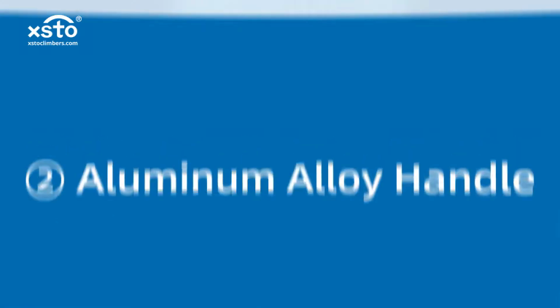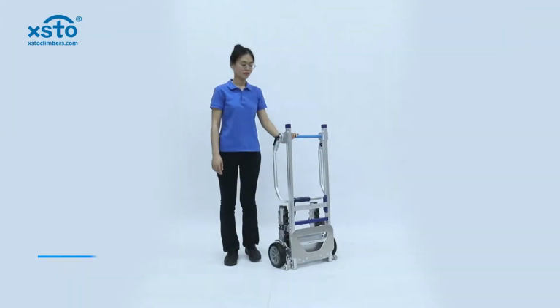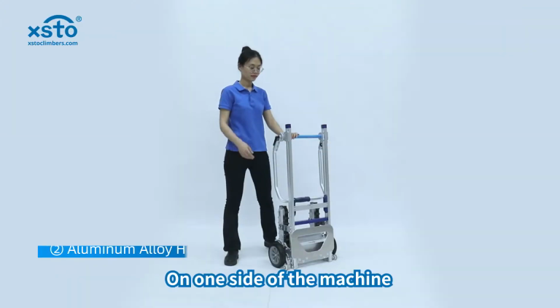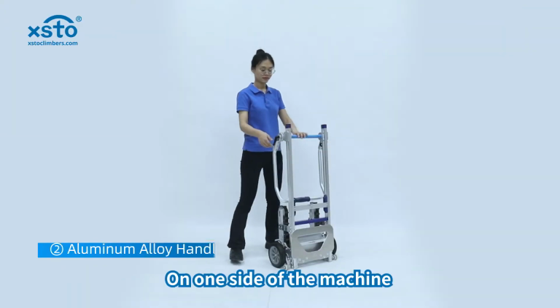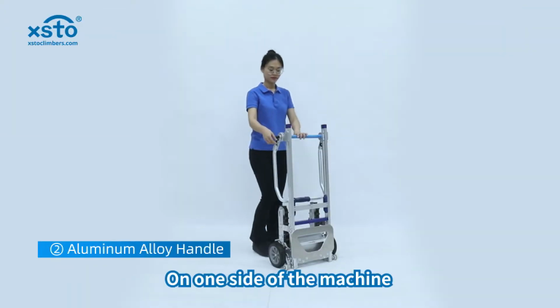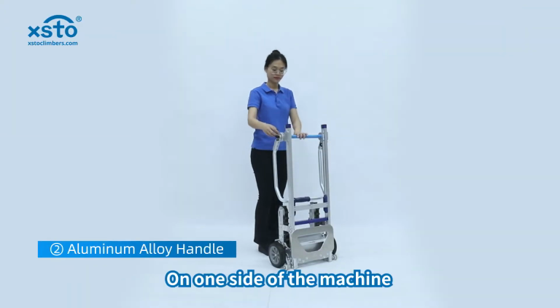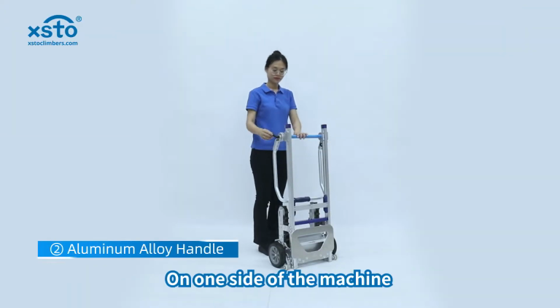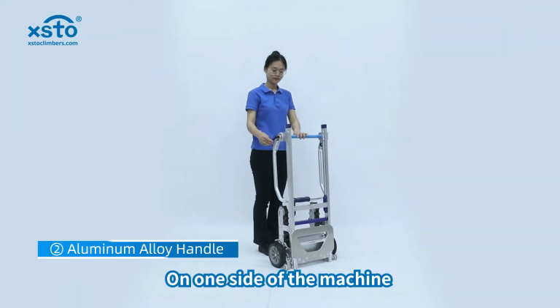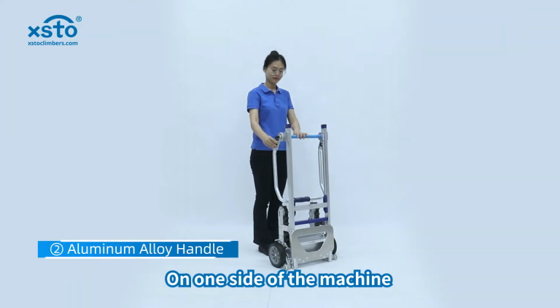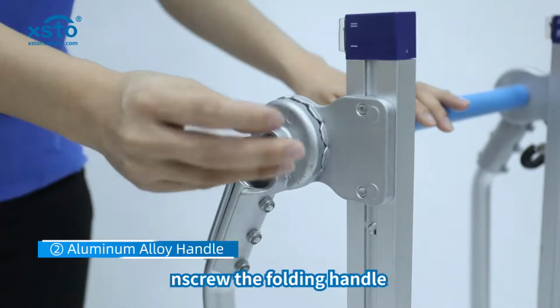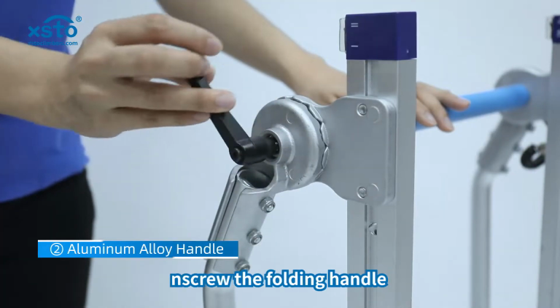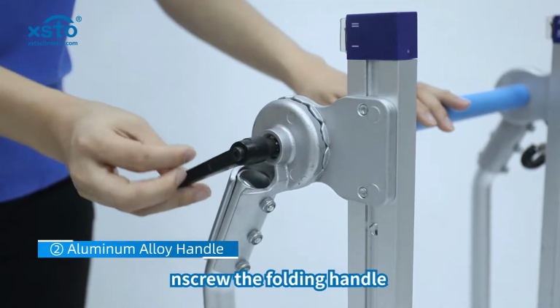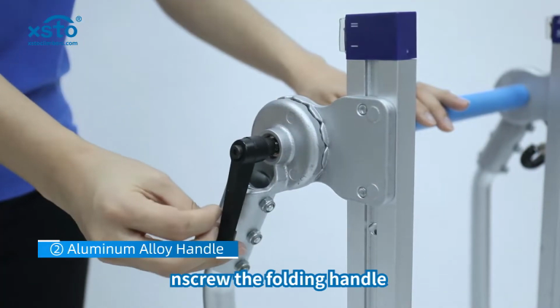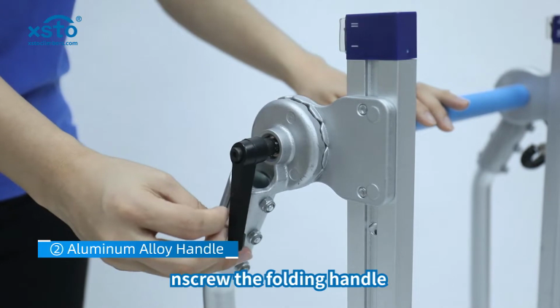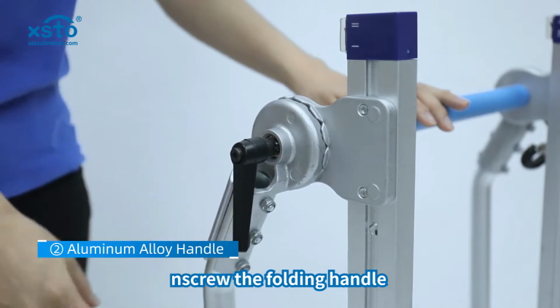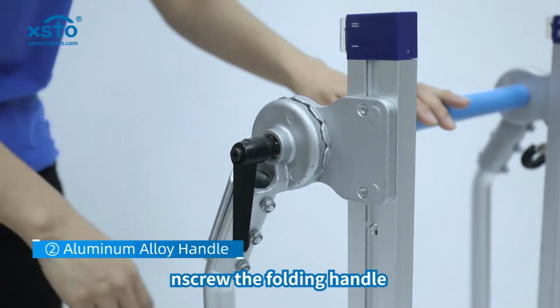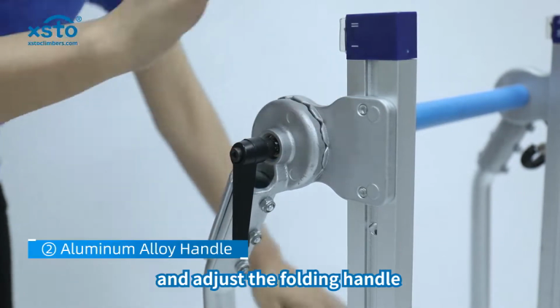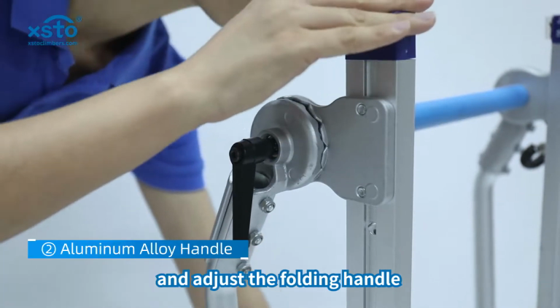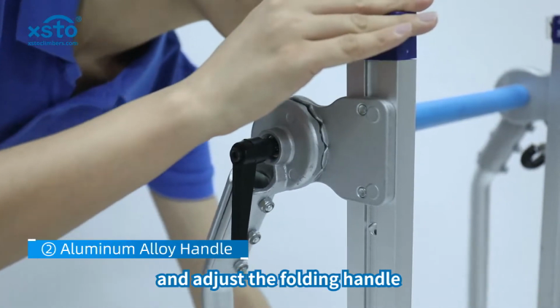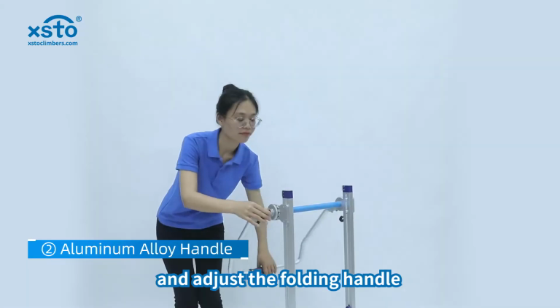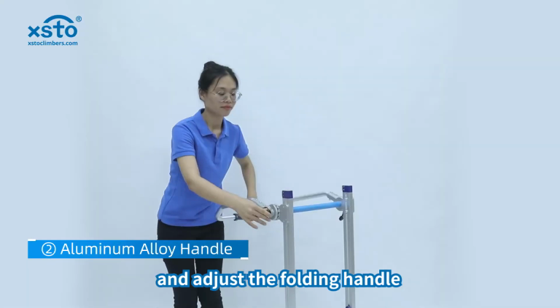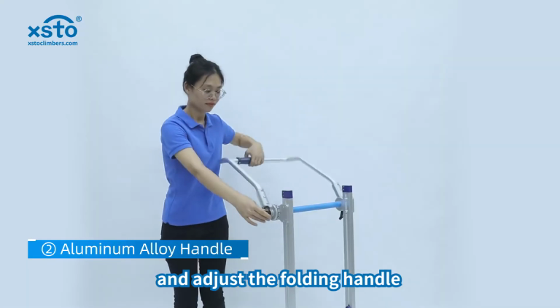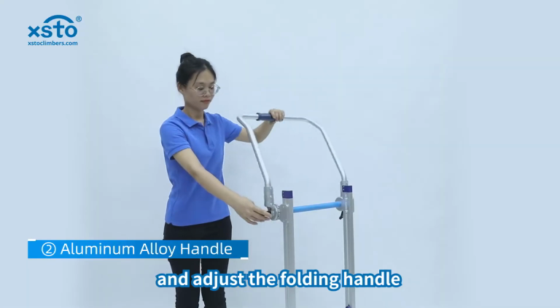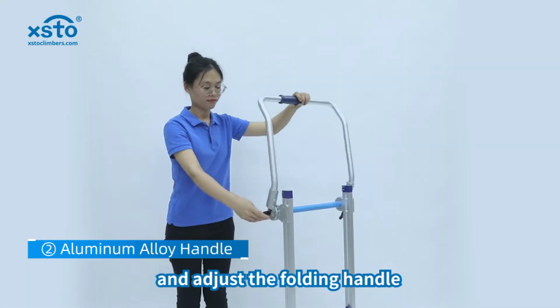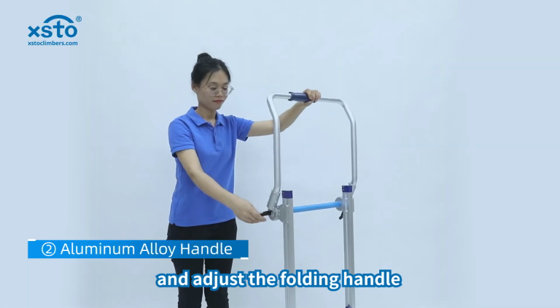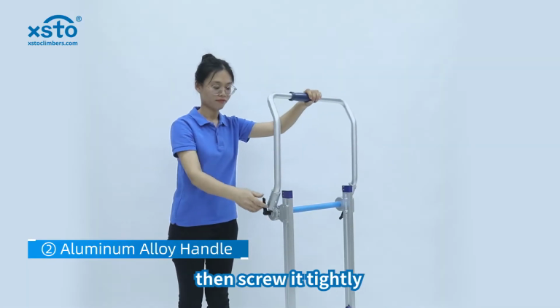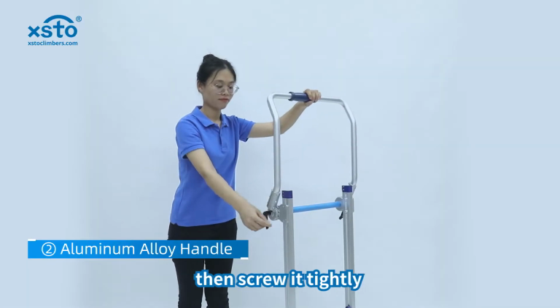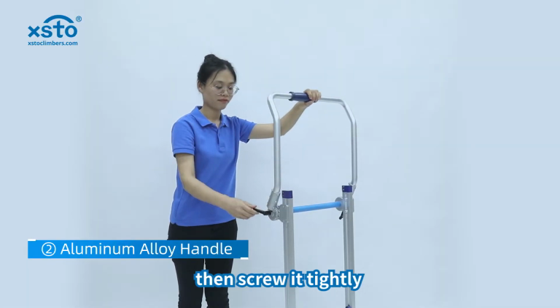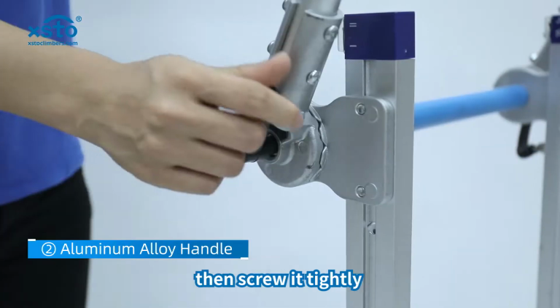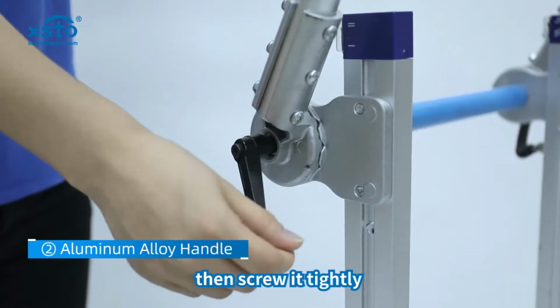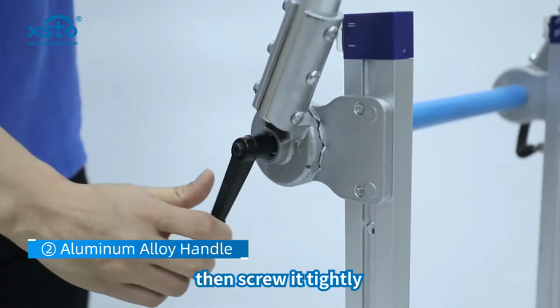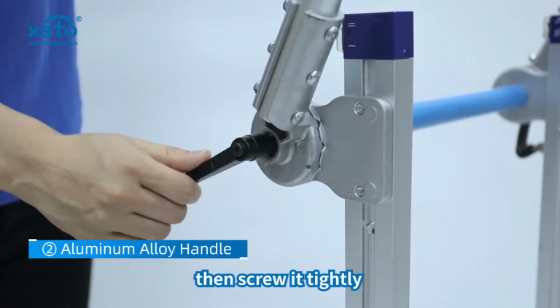On one side of the machine, unscrew the folding handle and adjust the folding handle, then screw it tightly.